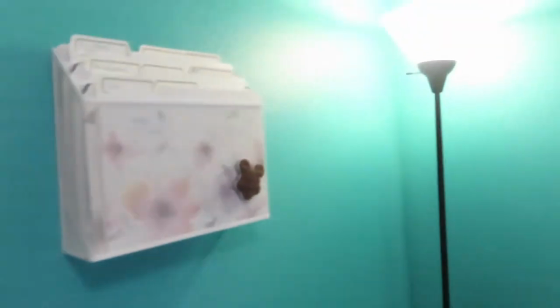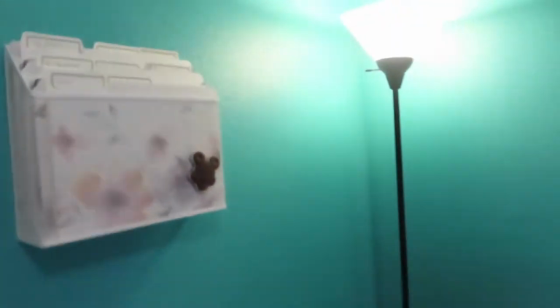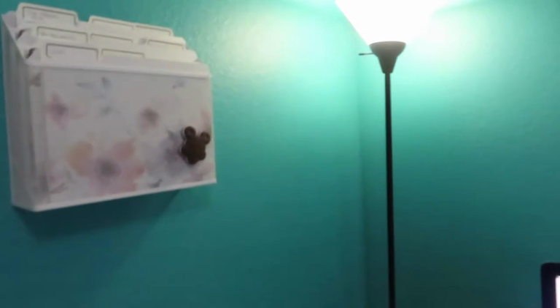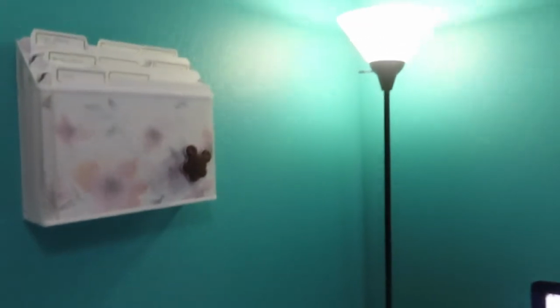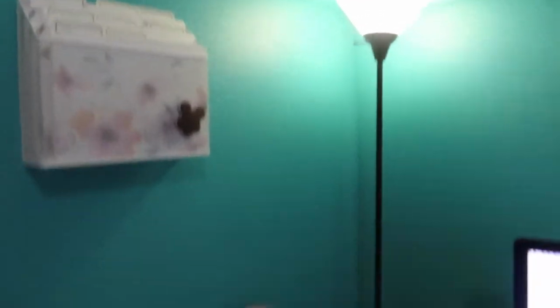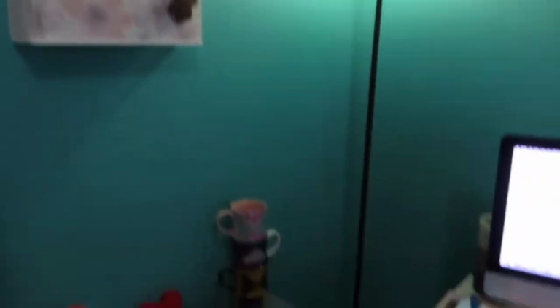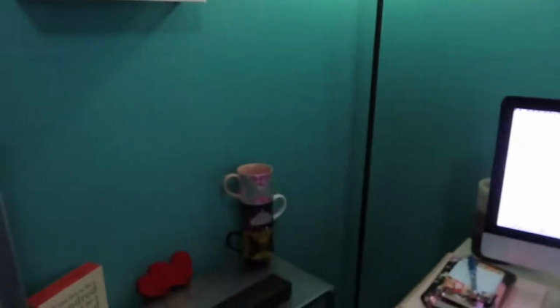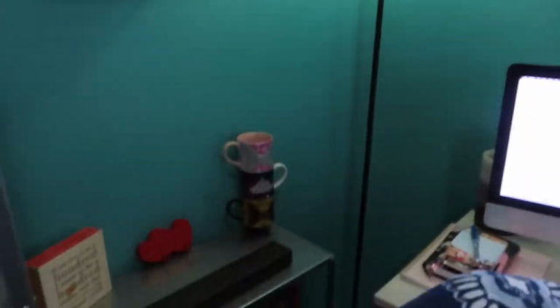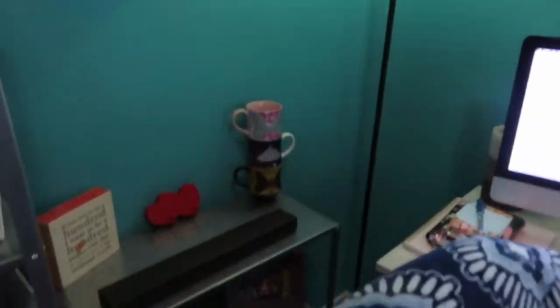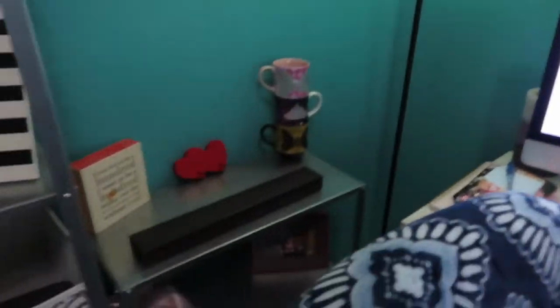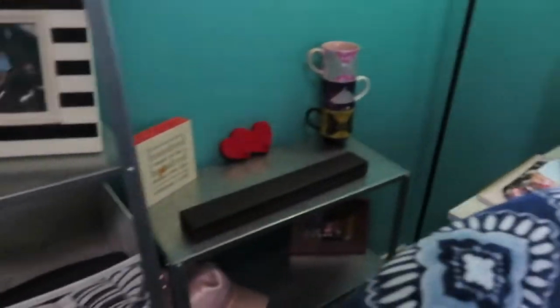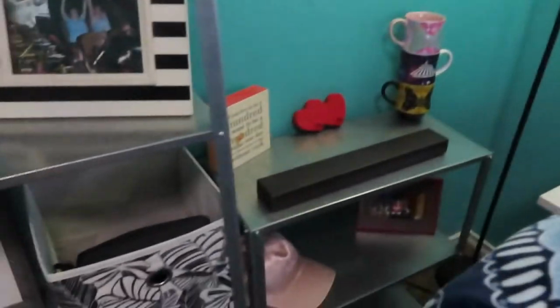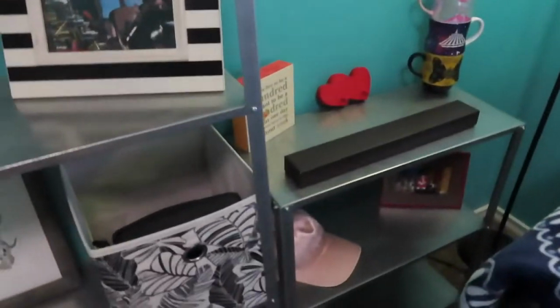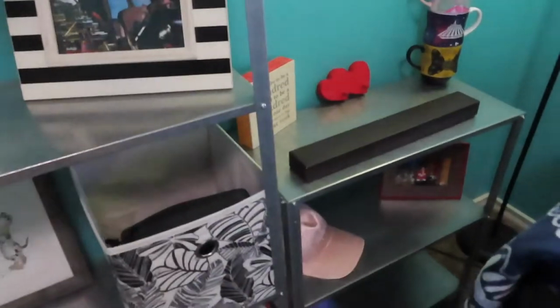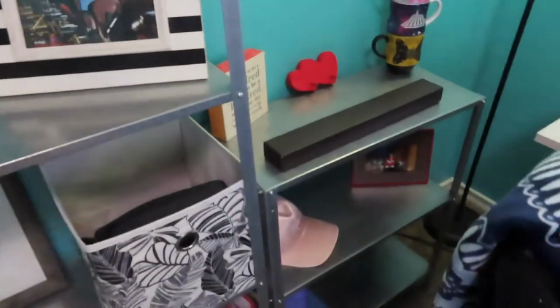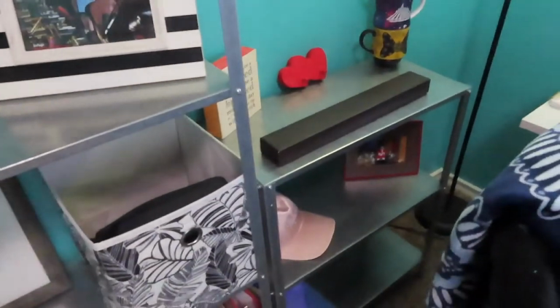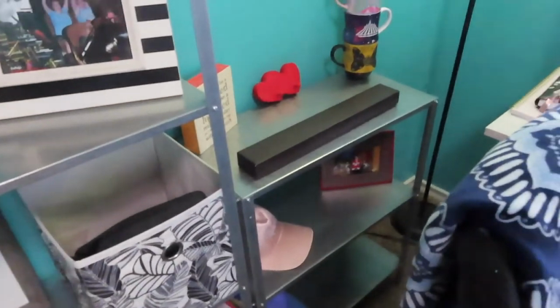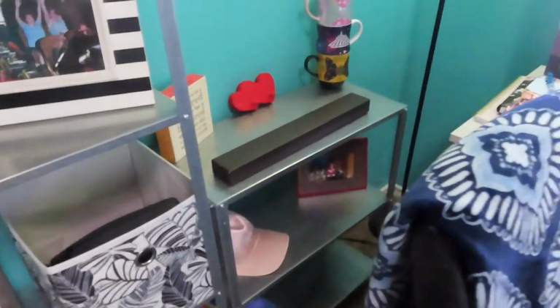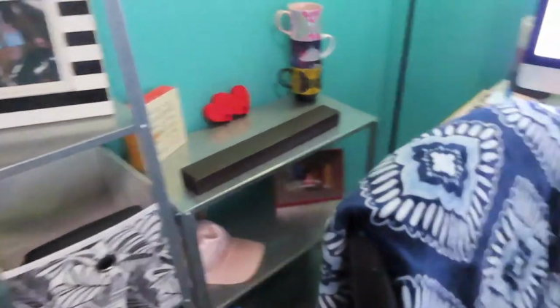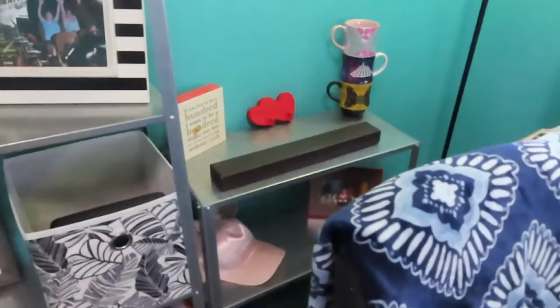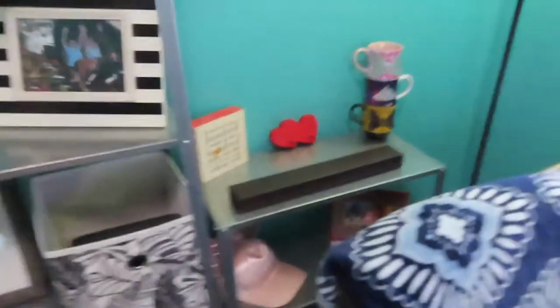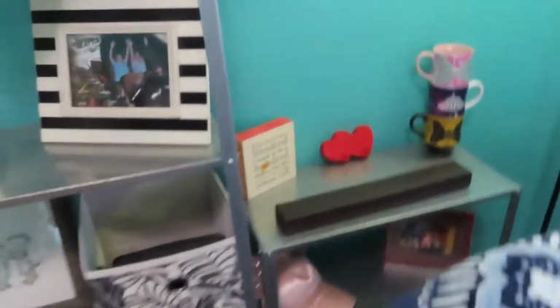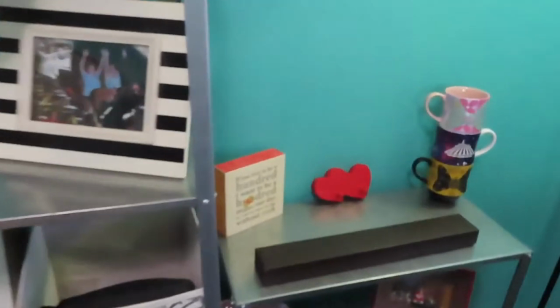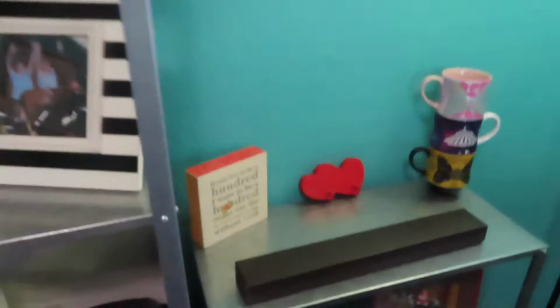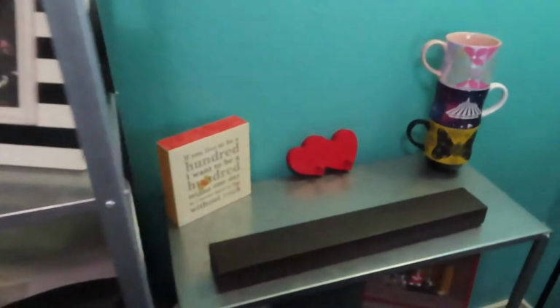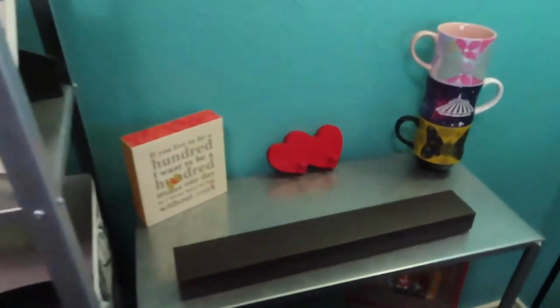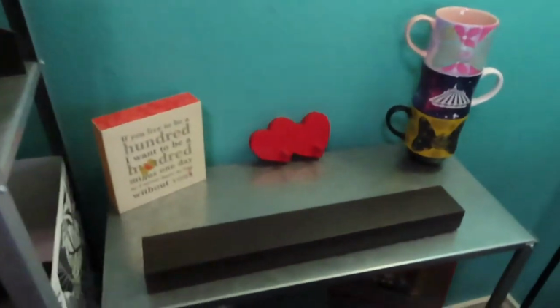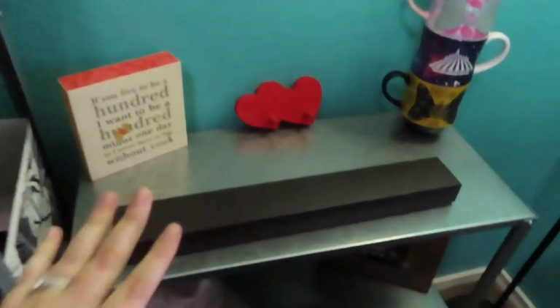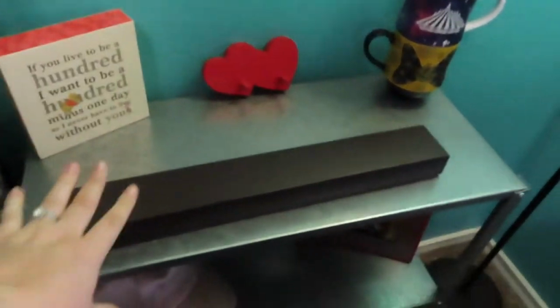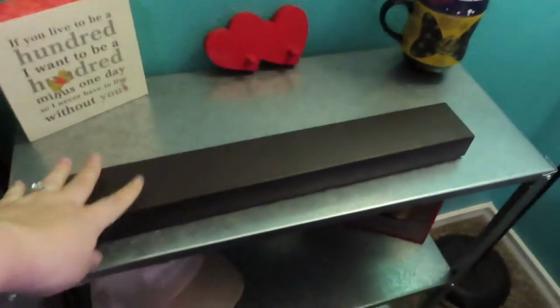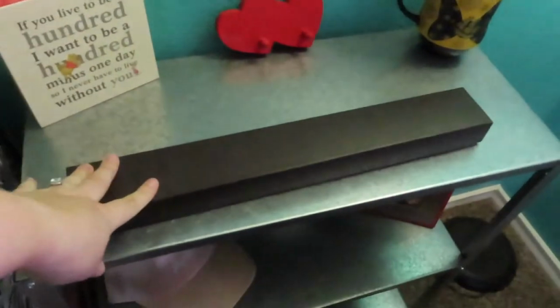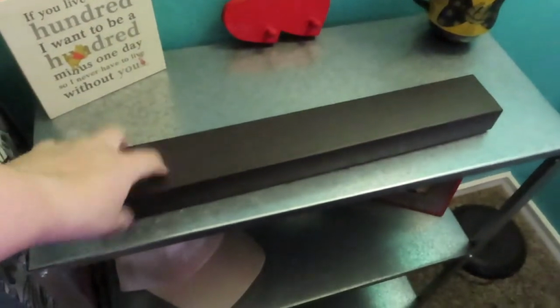And then everything on this side of the room pretty much stayed the same. I did a little bit of reorganizing and added some things.